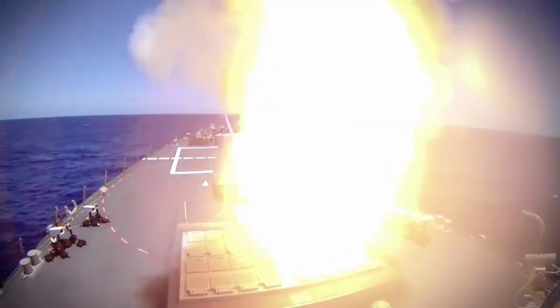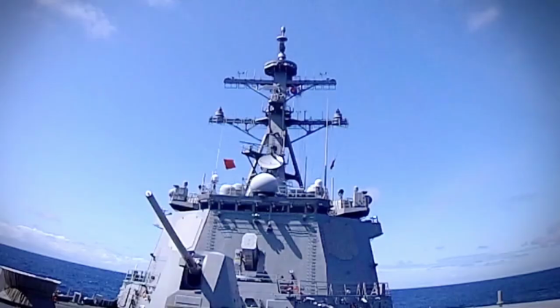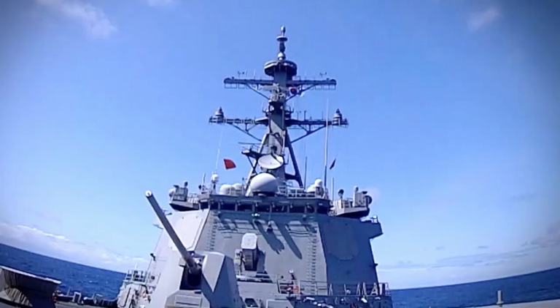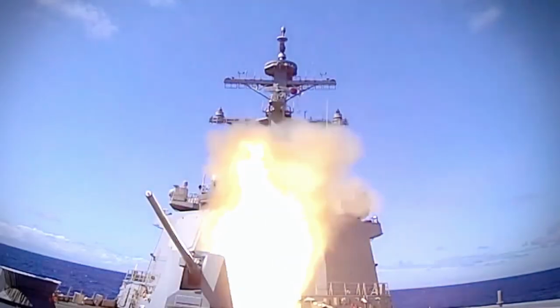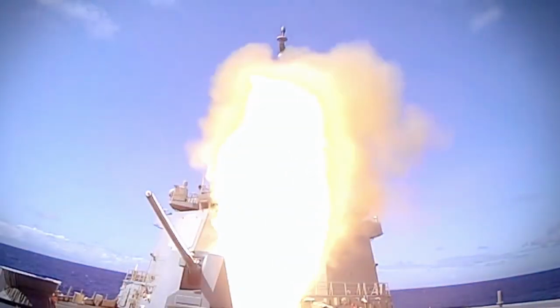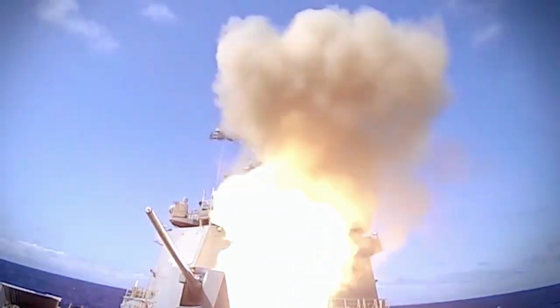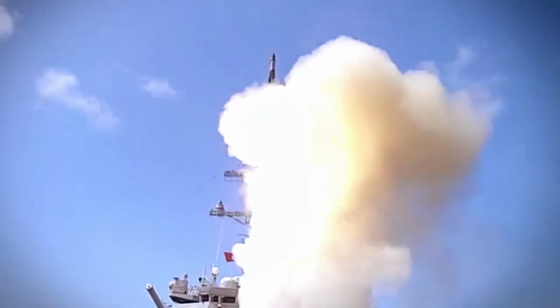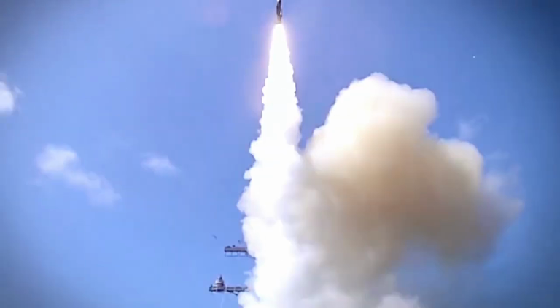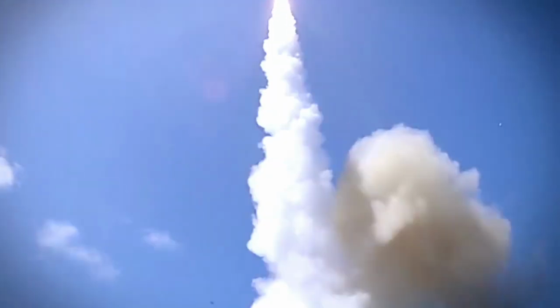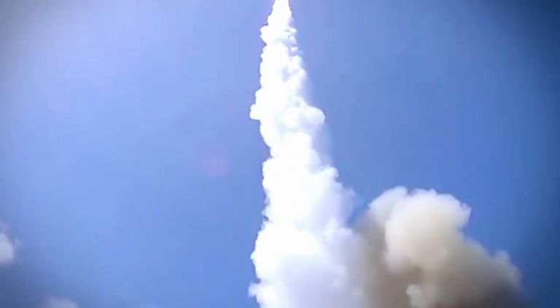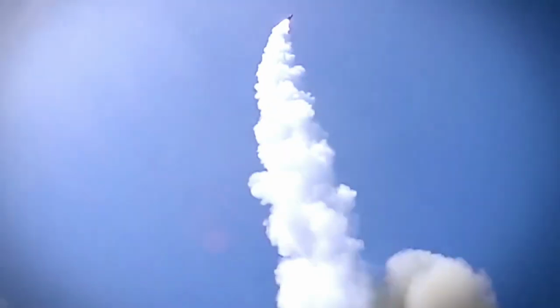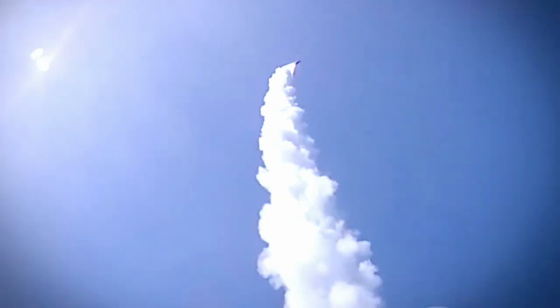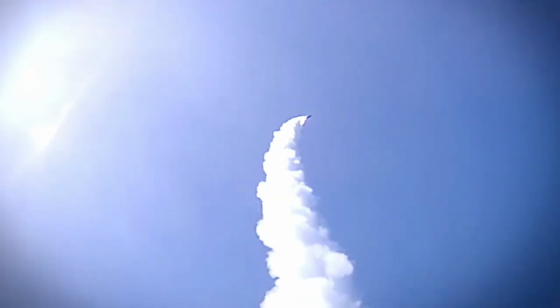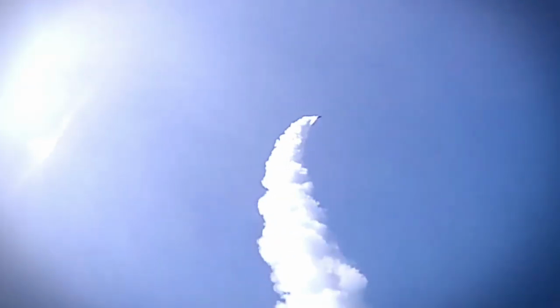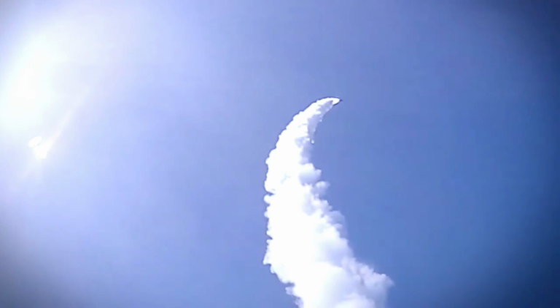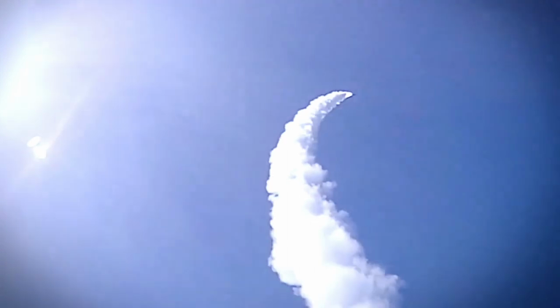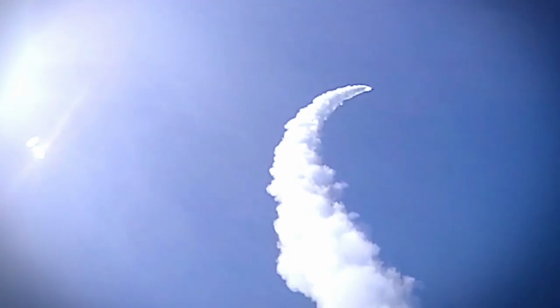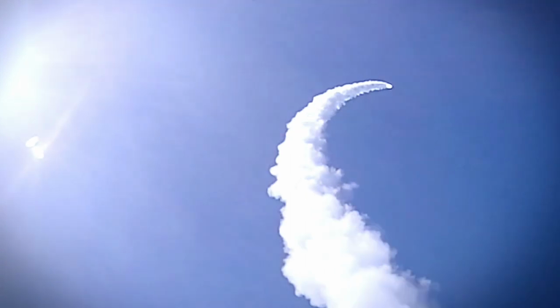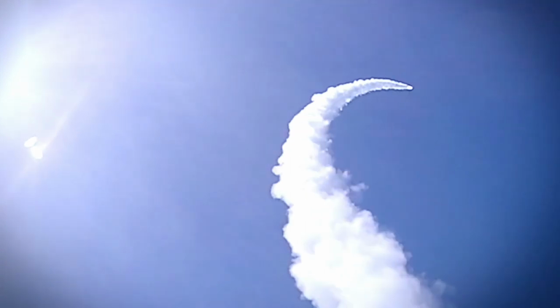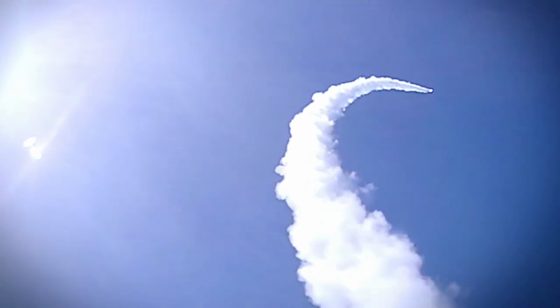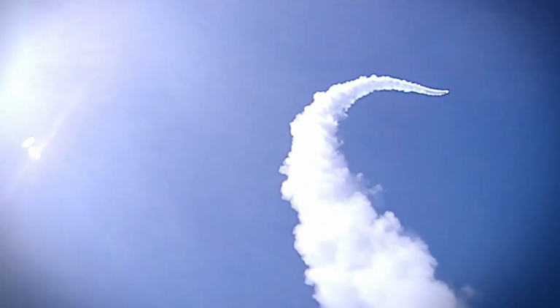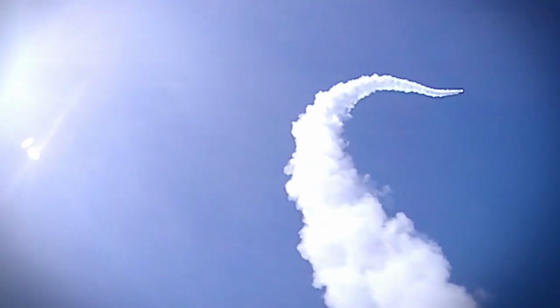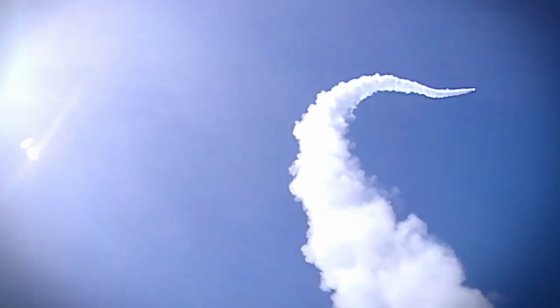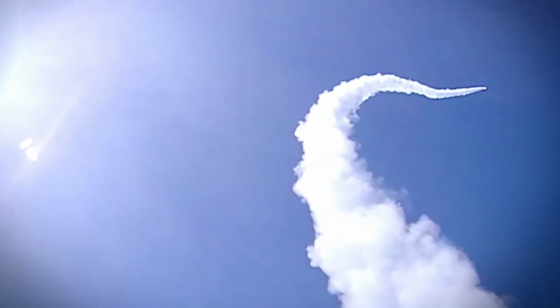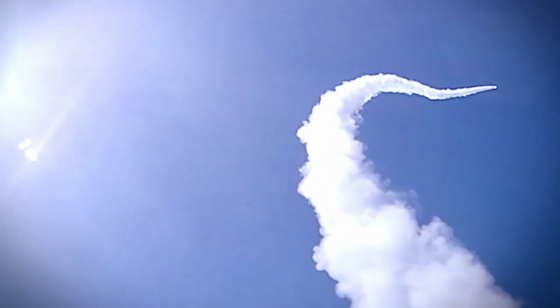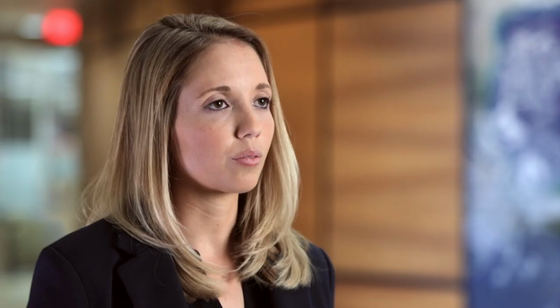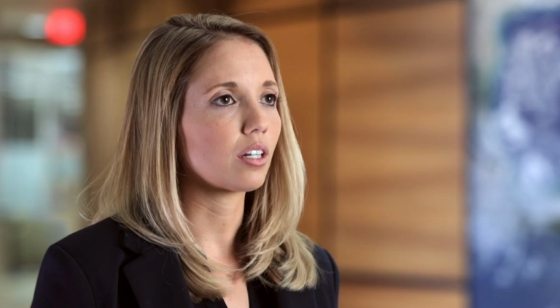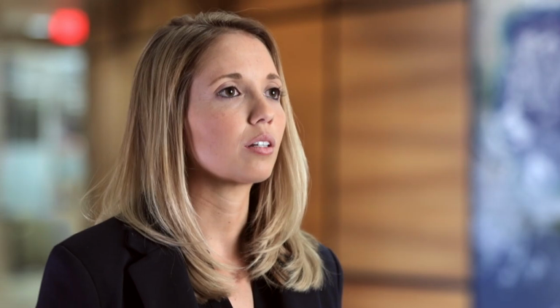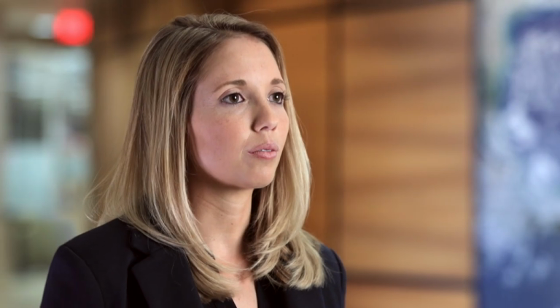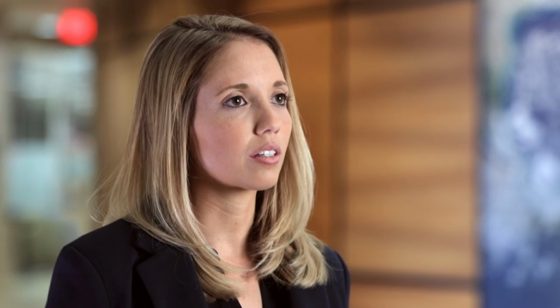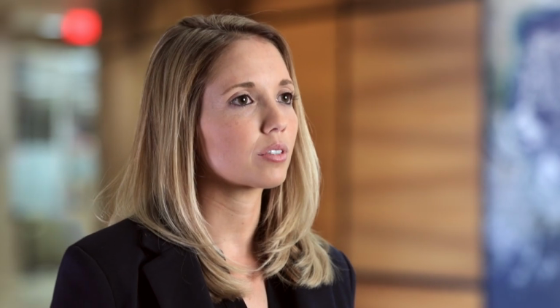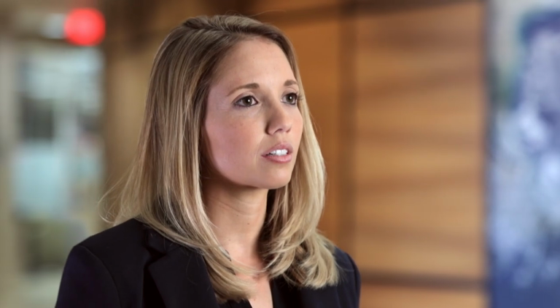And third, anti-surface warfare, which allows us to strike a surface target. So that's the three-in-one capability that we're talking about with SM-6.